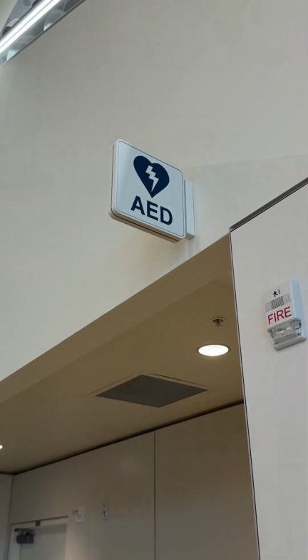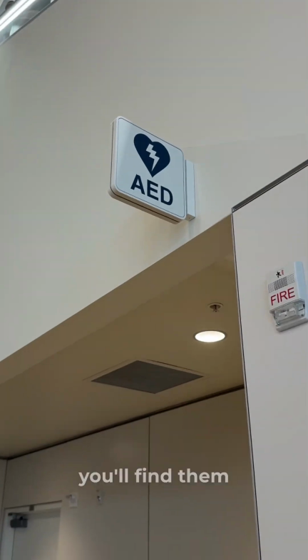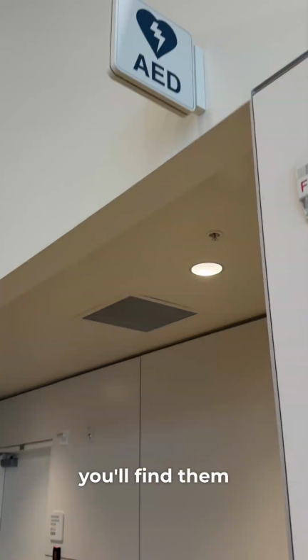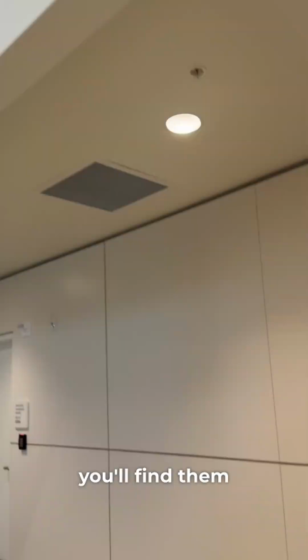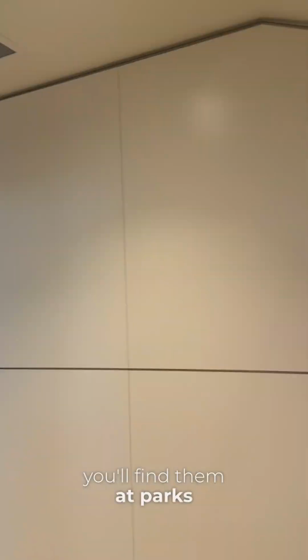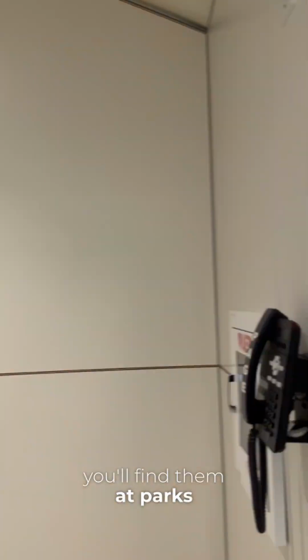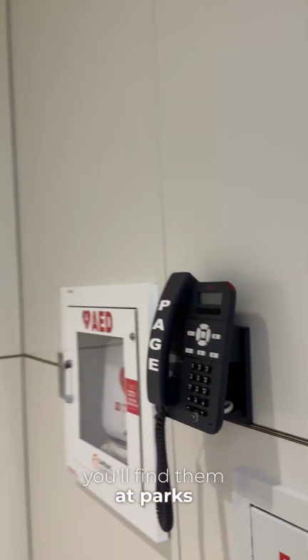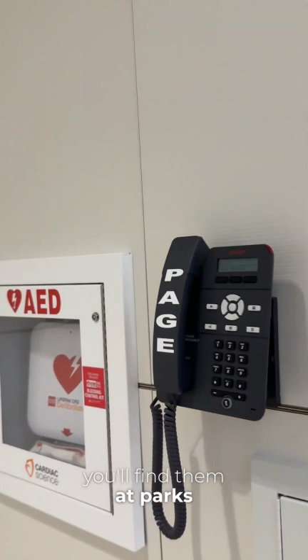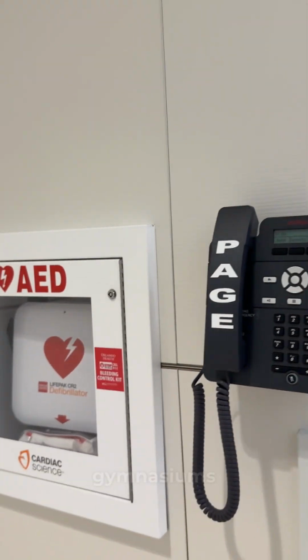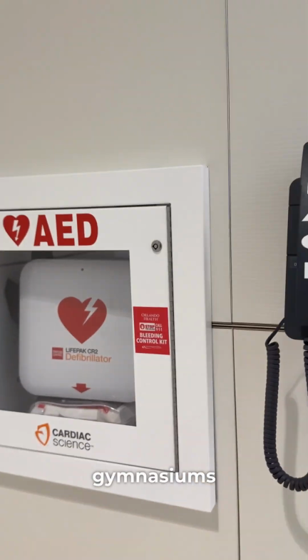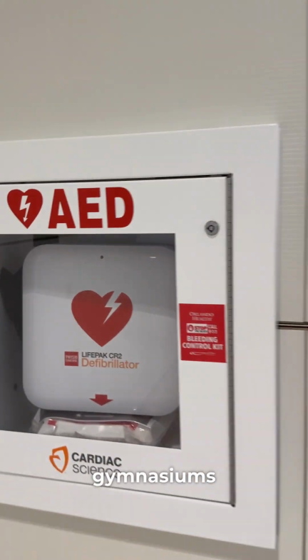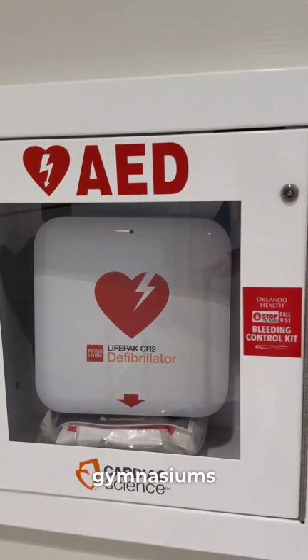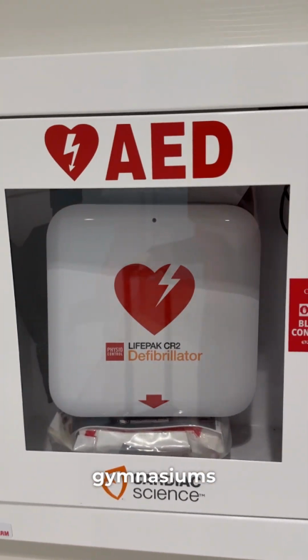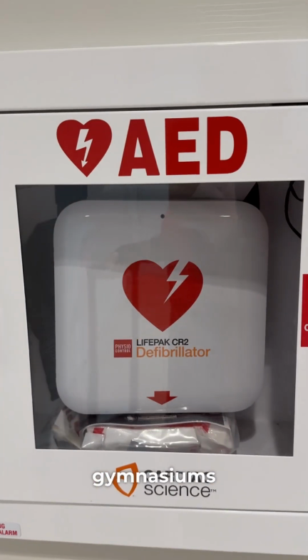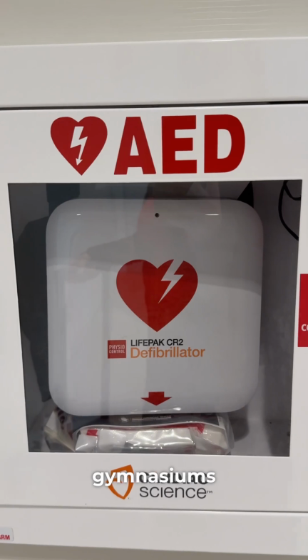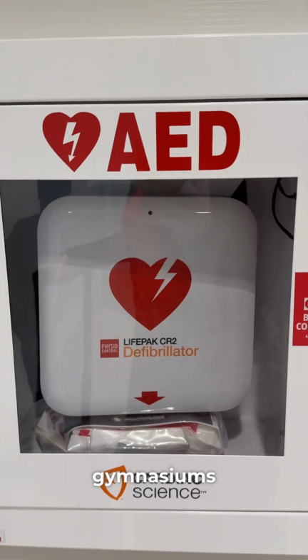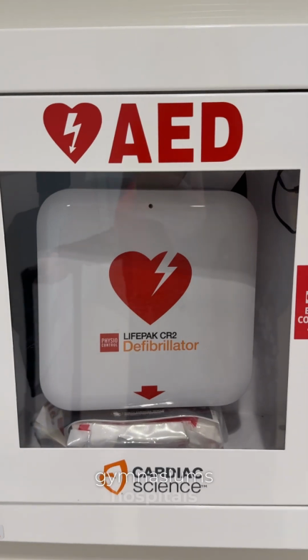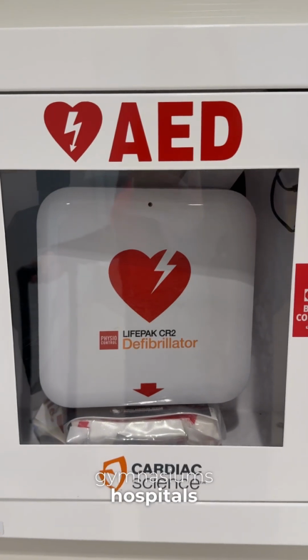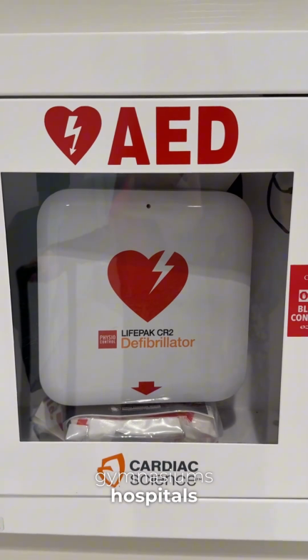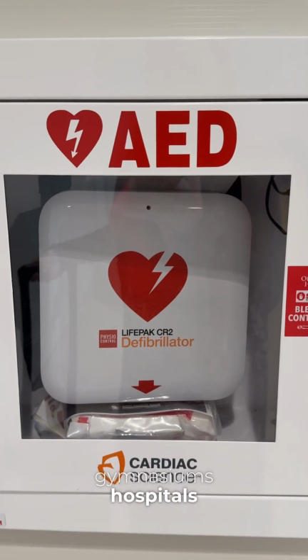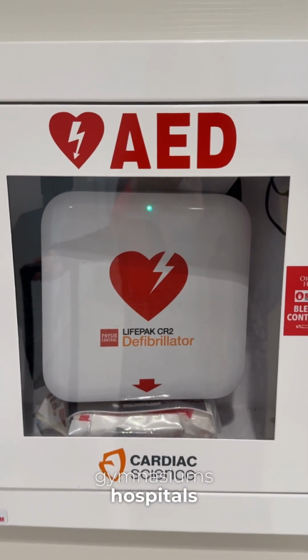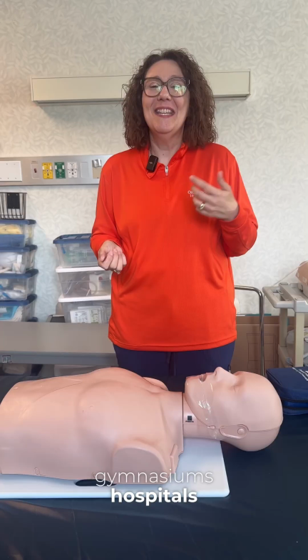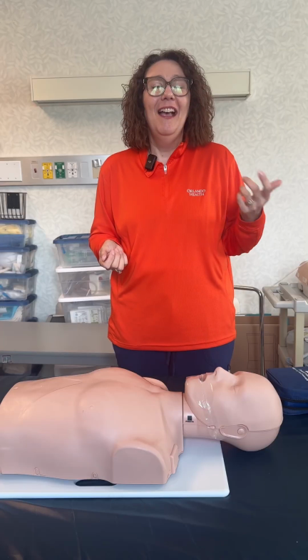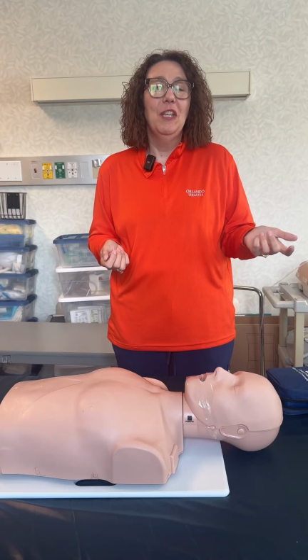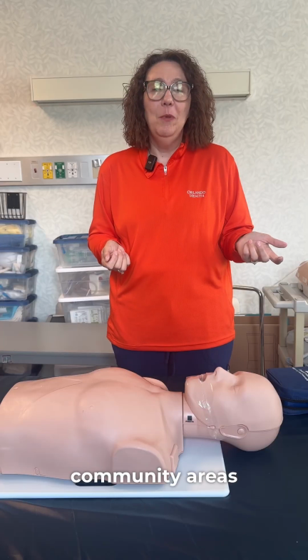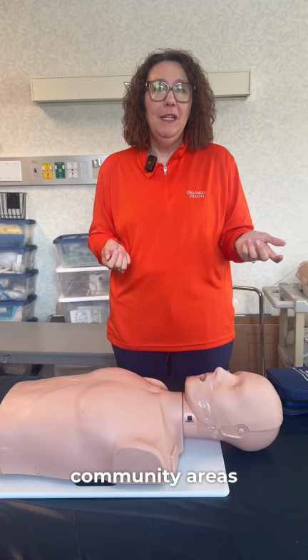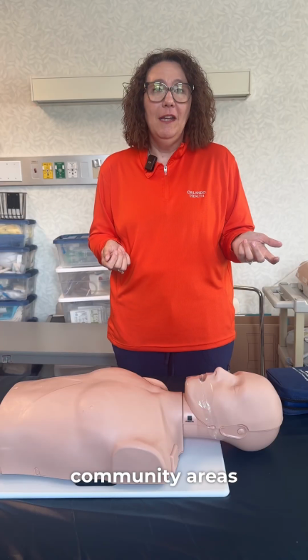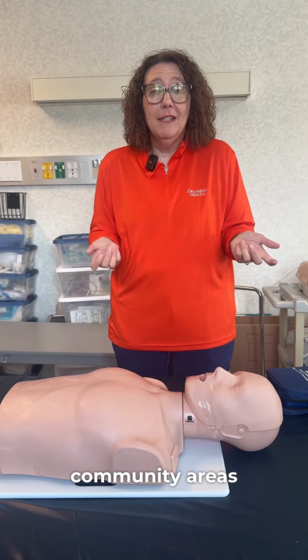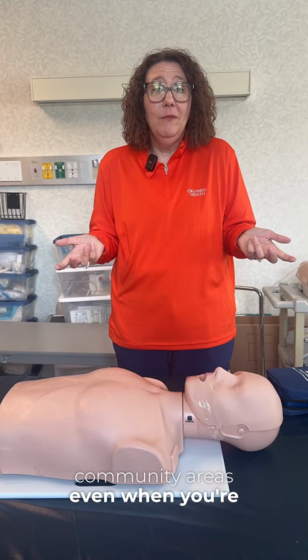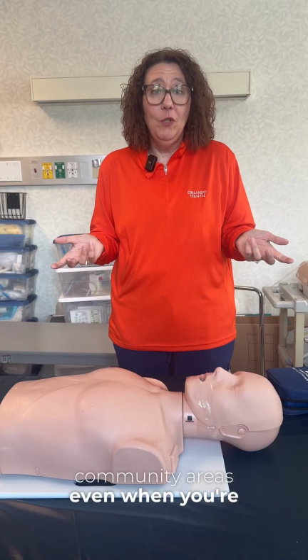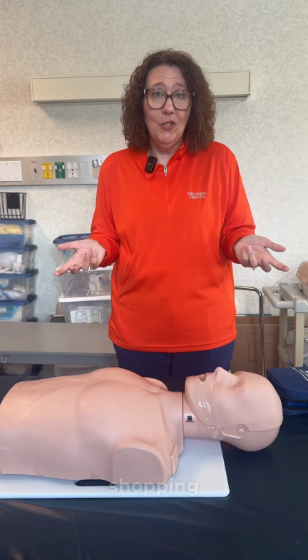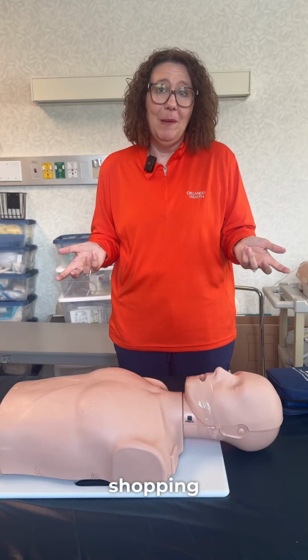You'll find them at parks, gymnasiums, hospitals, community areas, even when you're shopping.